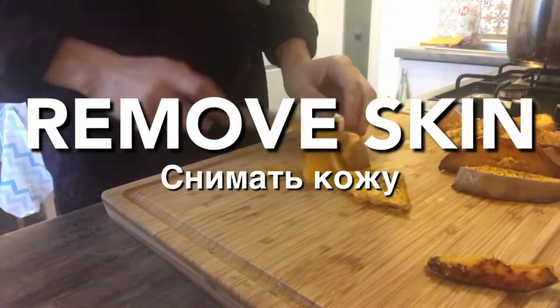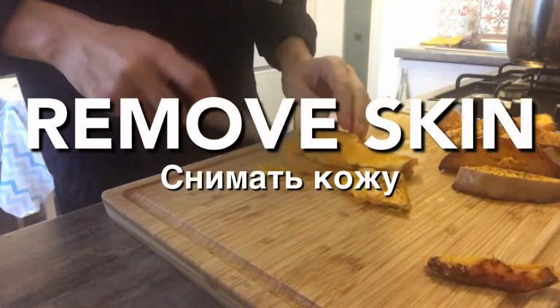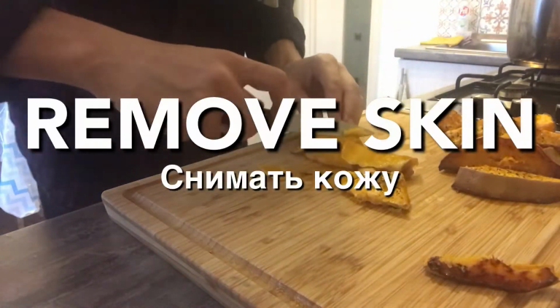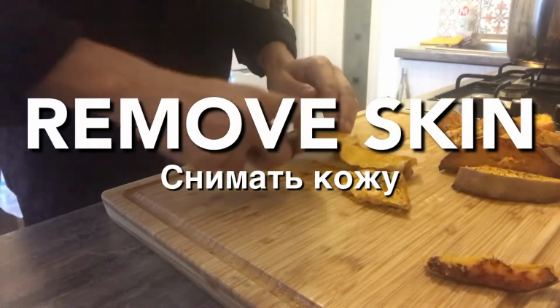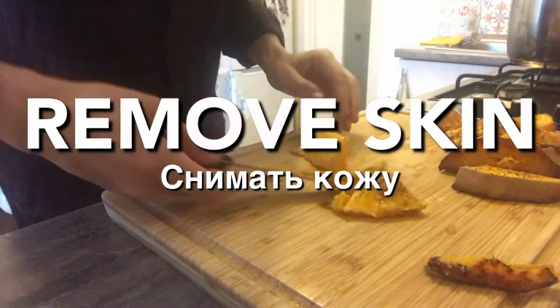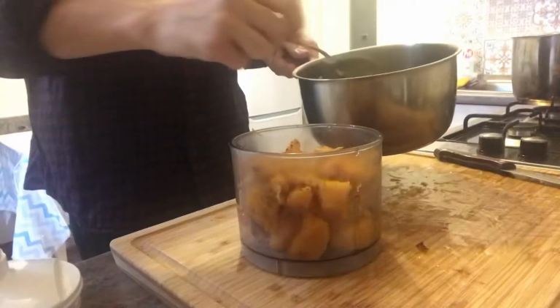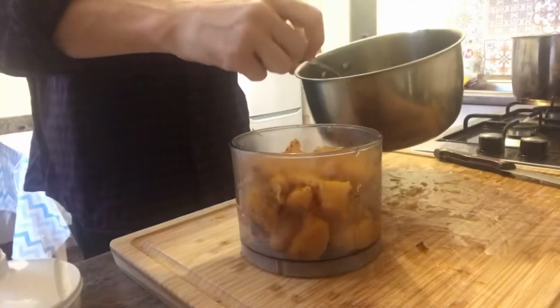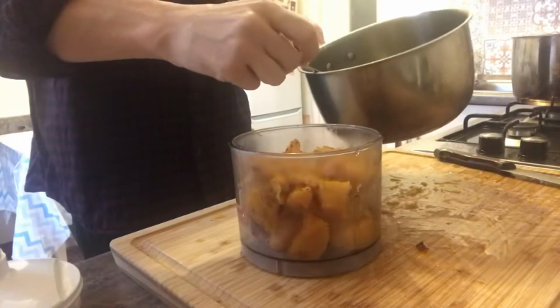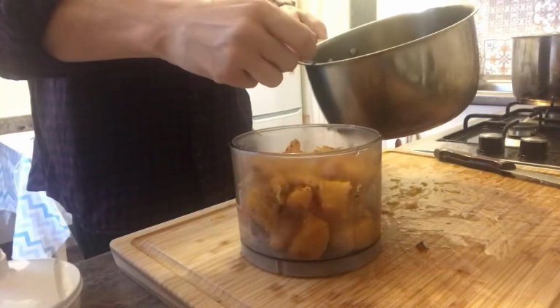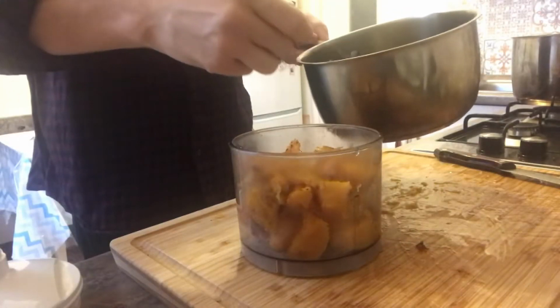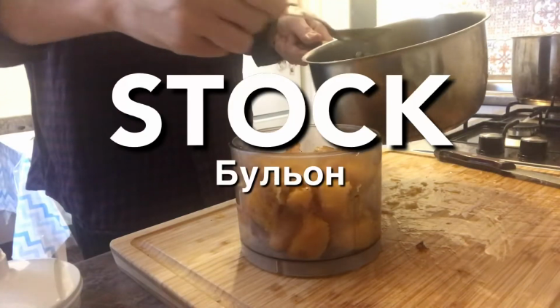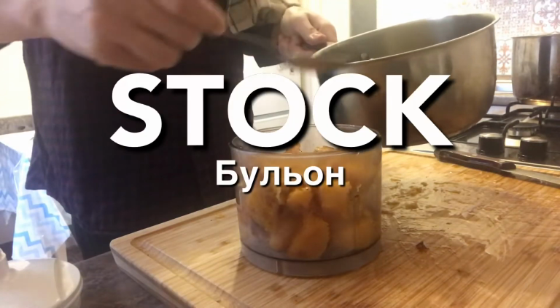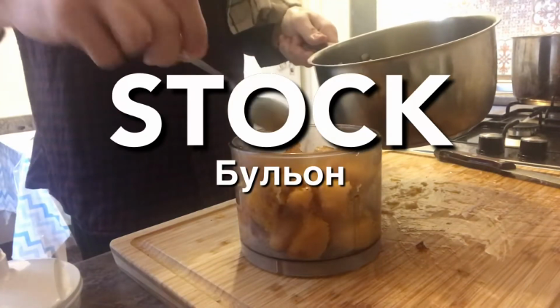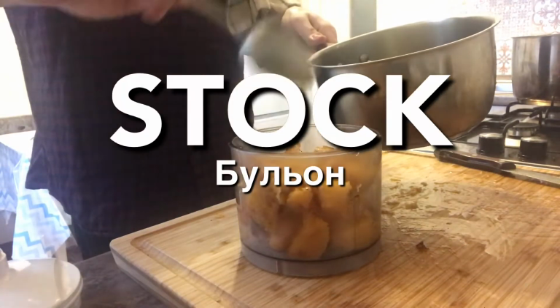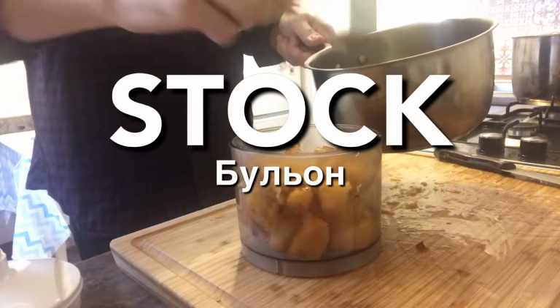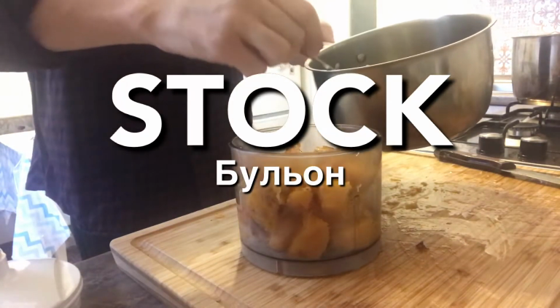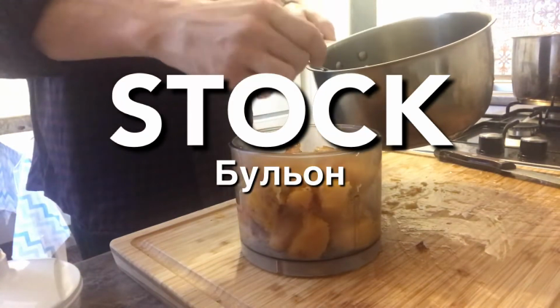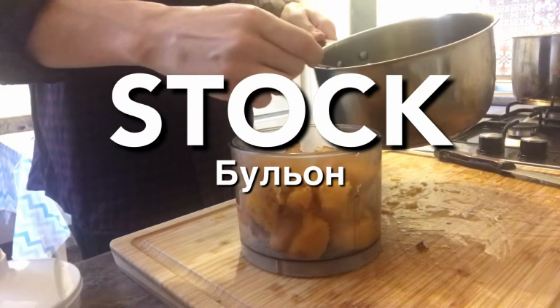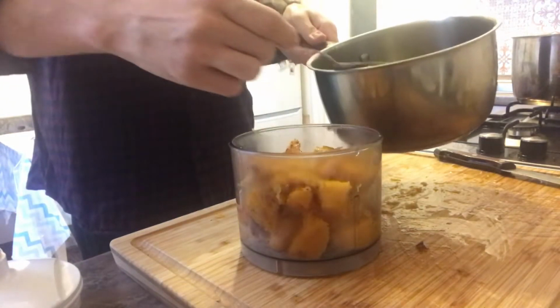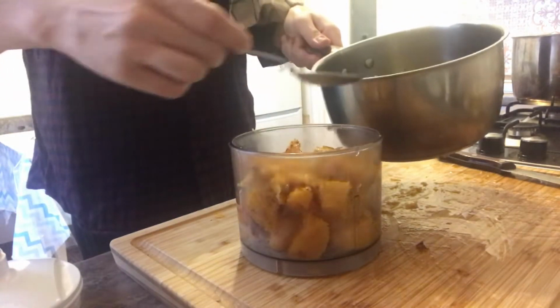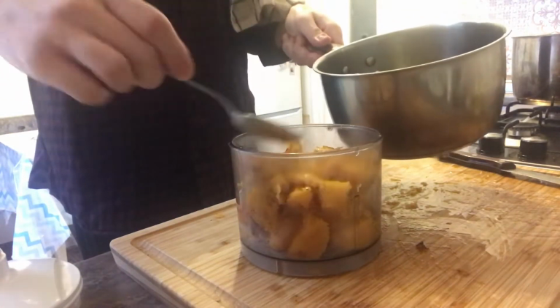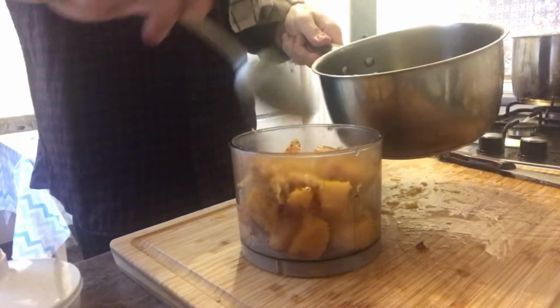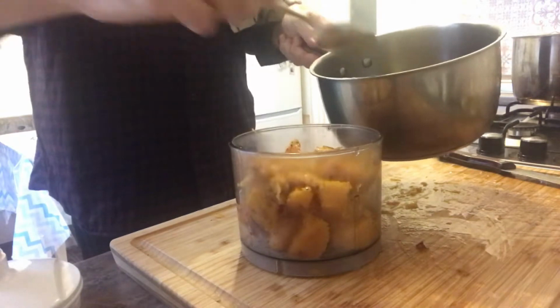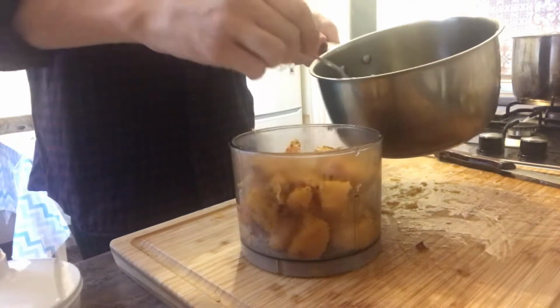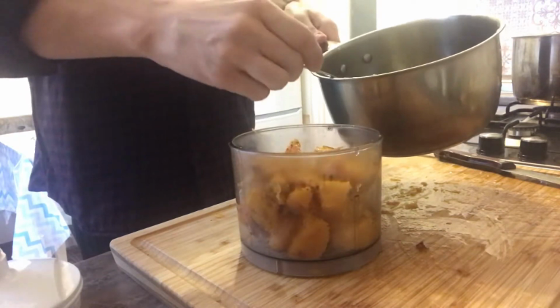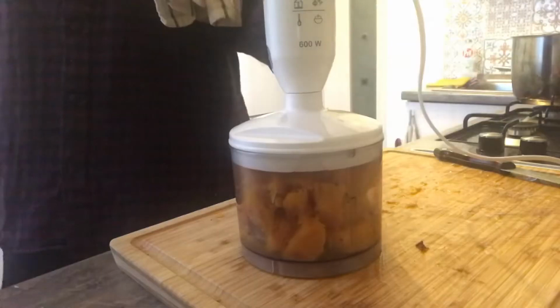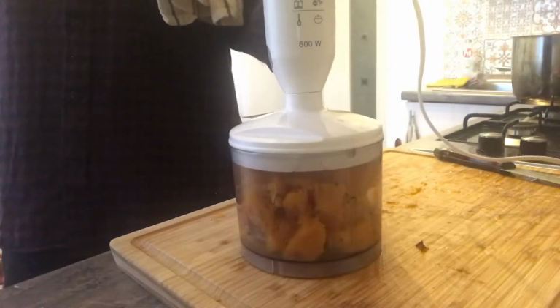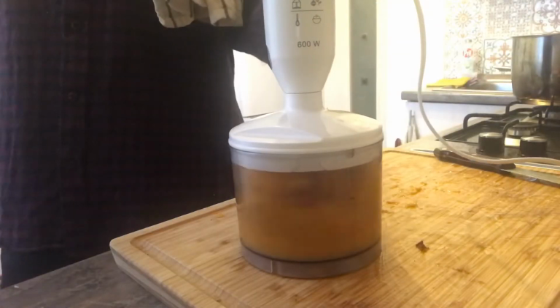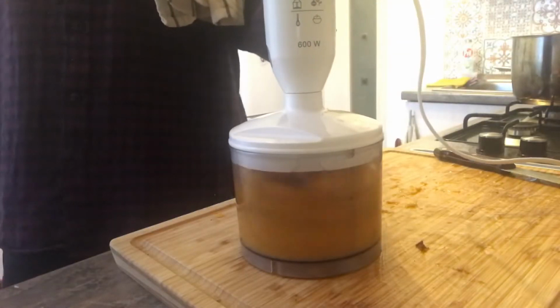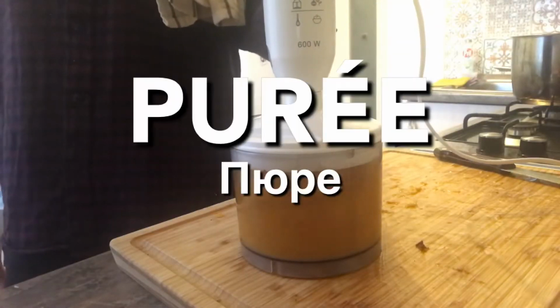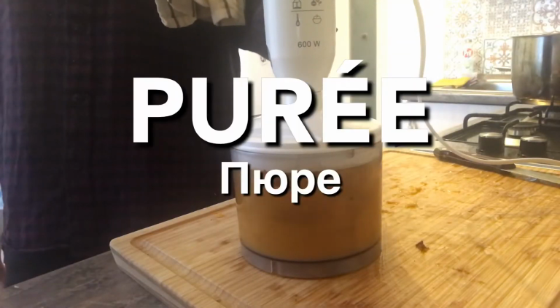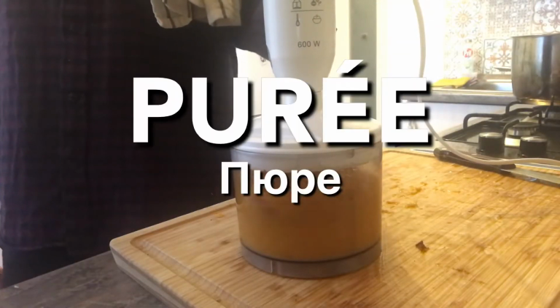Remove the skin, add some chicken stock, and blend to a smooth puree.